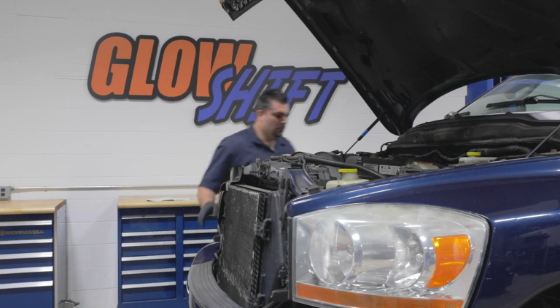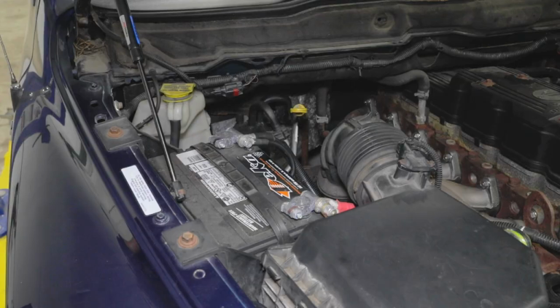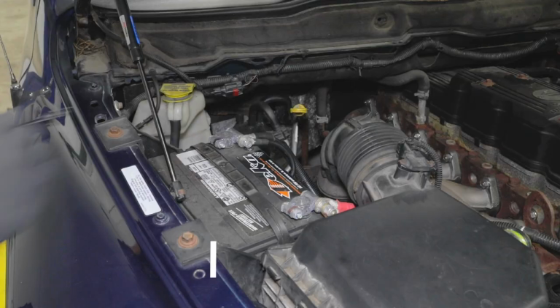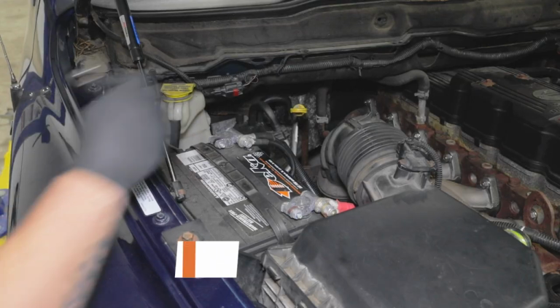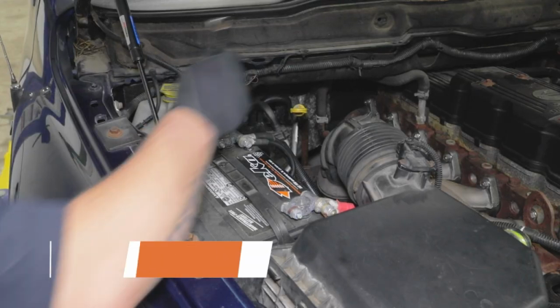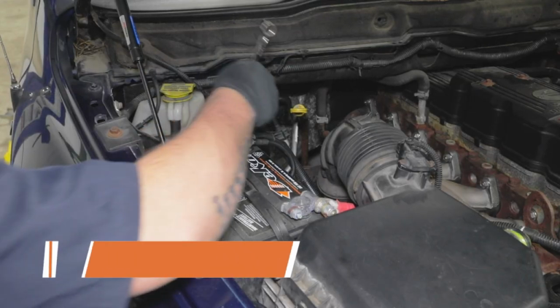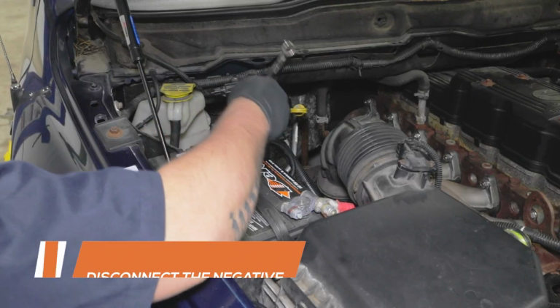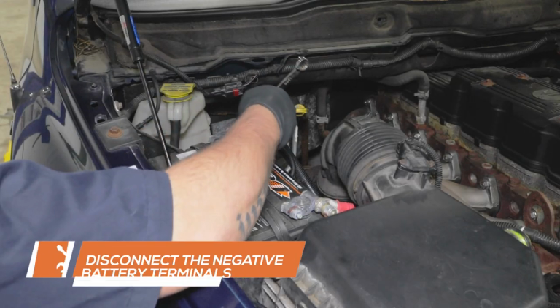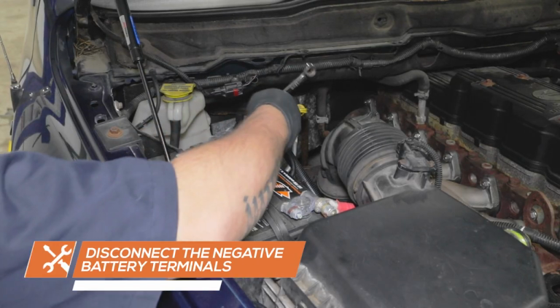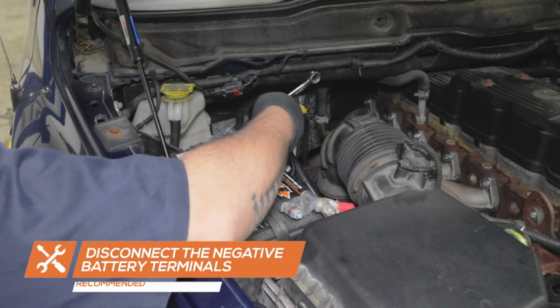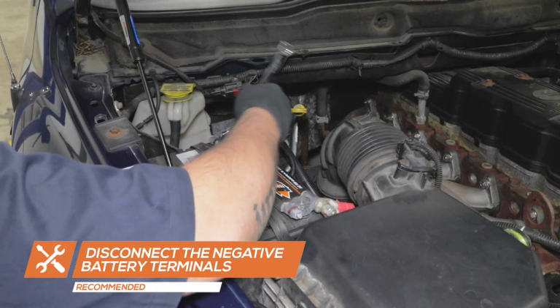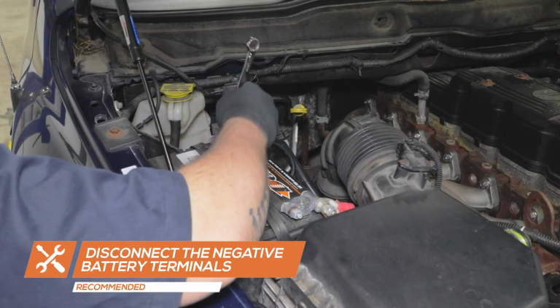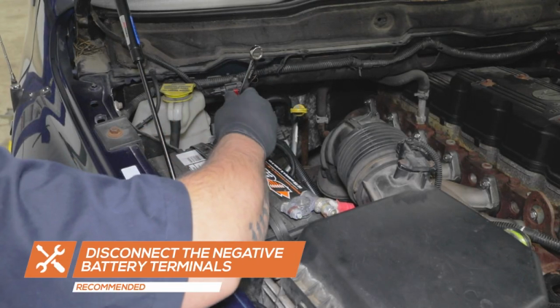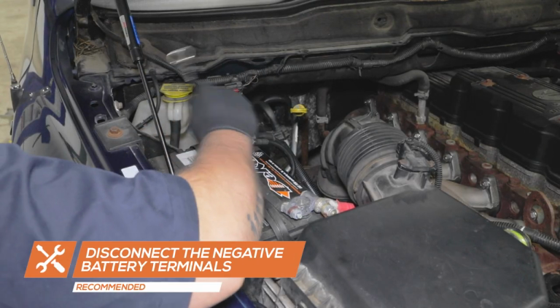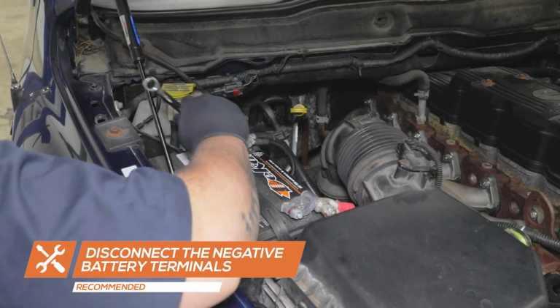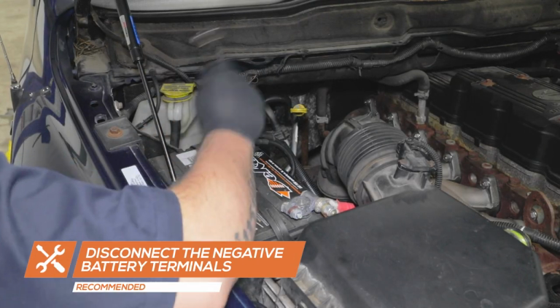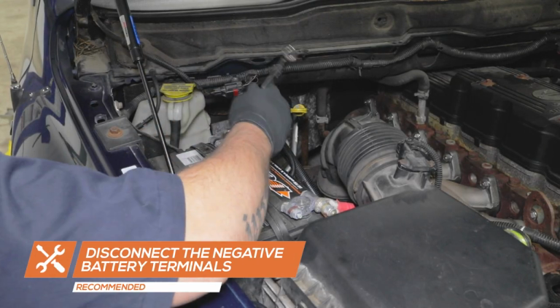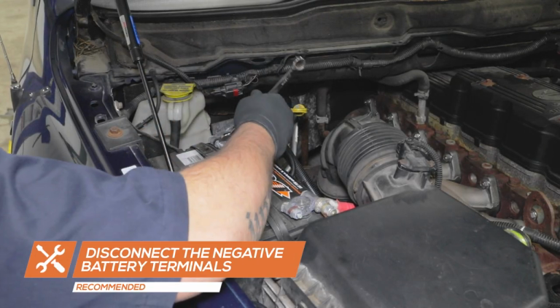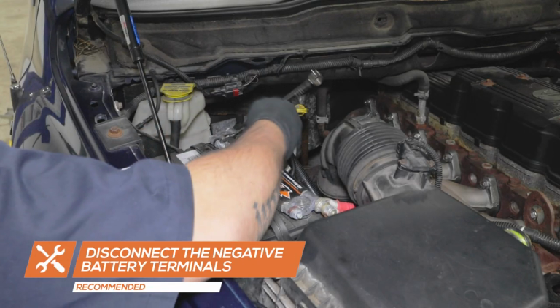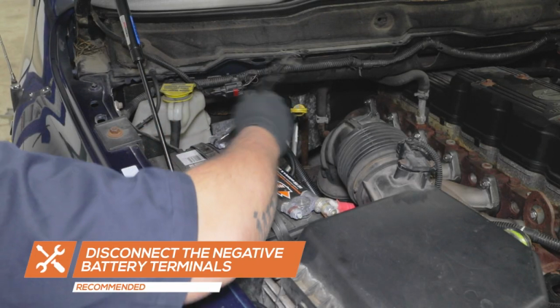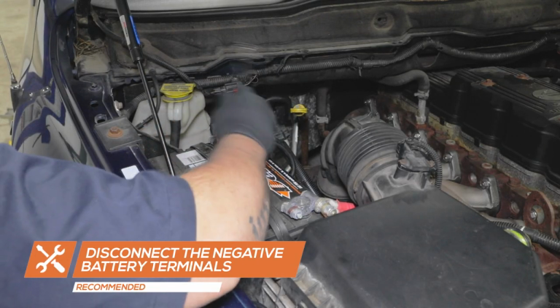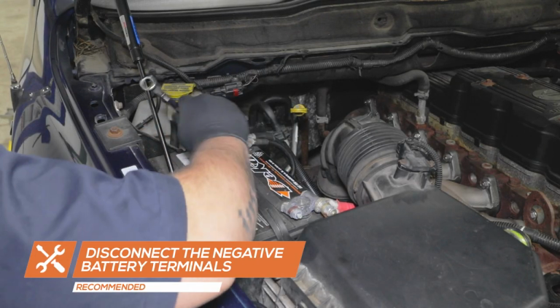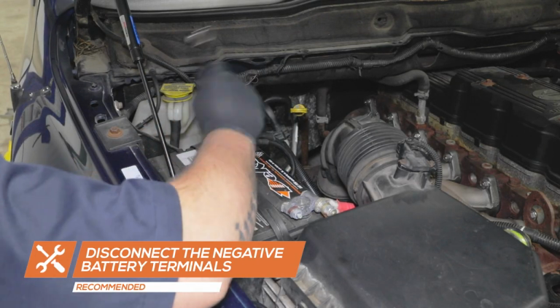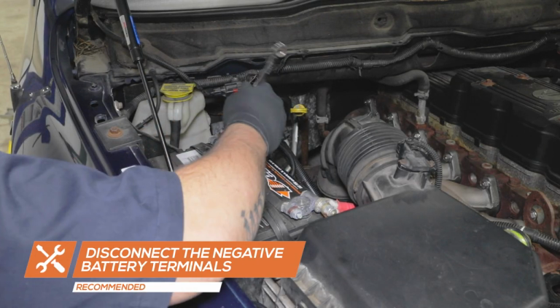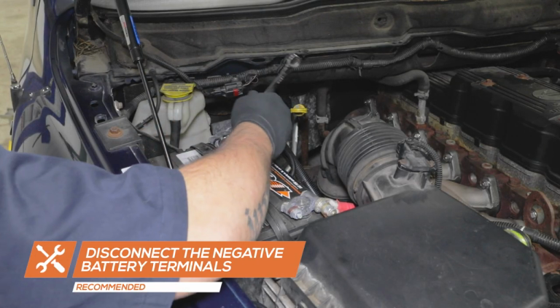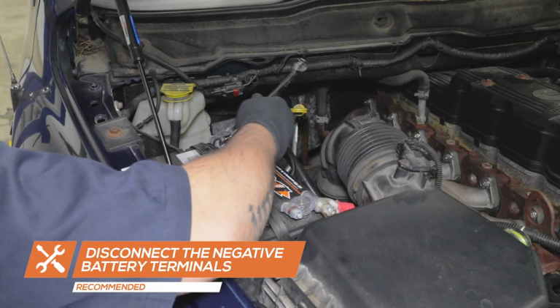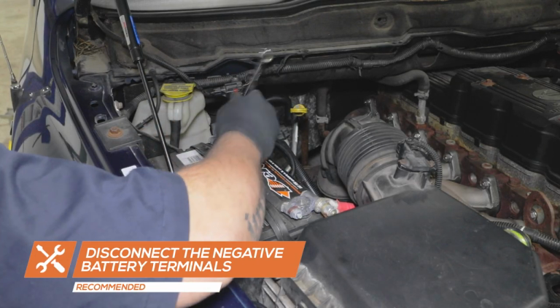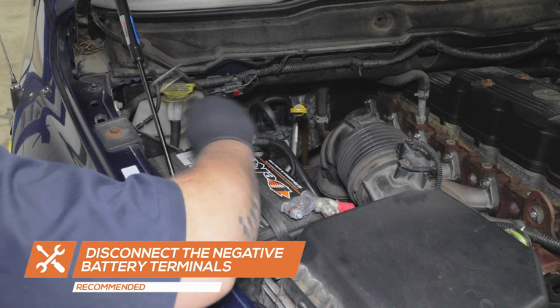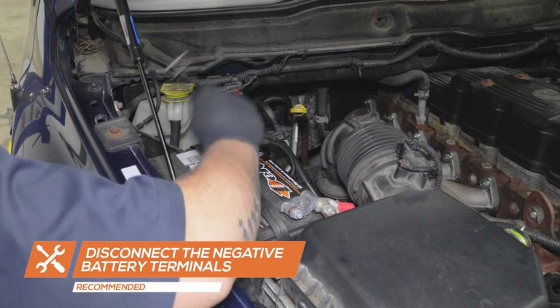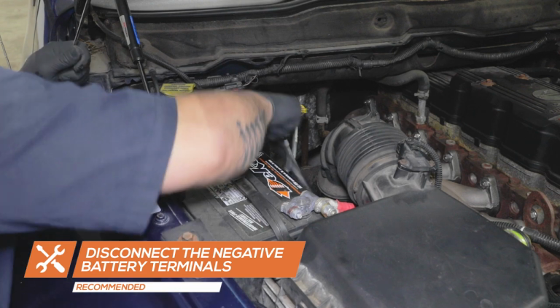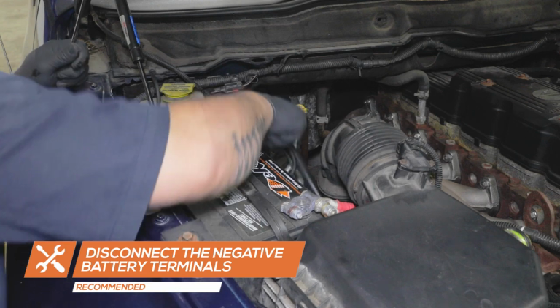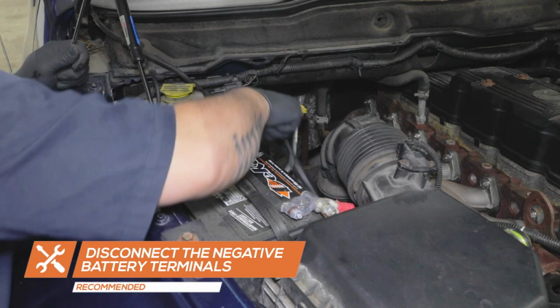For safety, disconnect the negative battery terminals before starting any work on the vehicle.